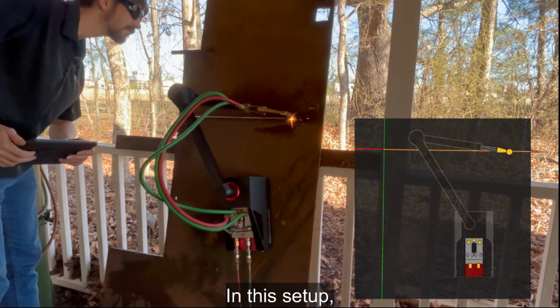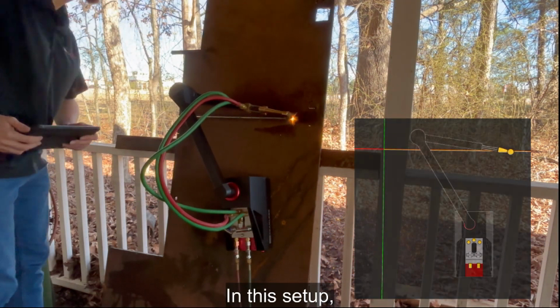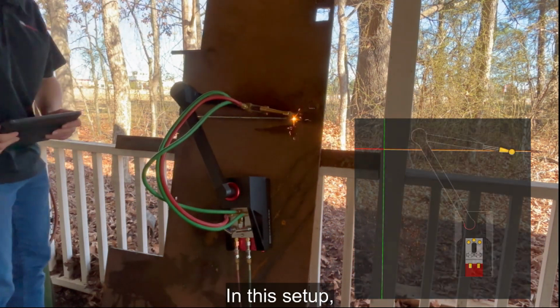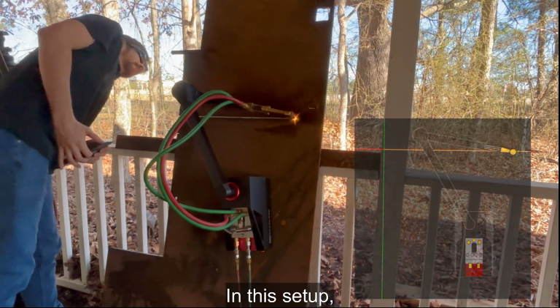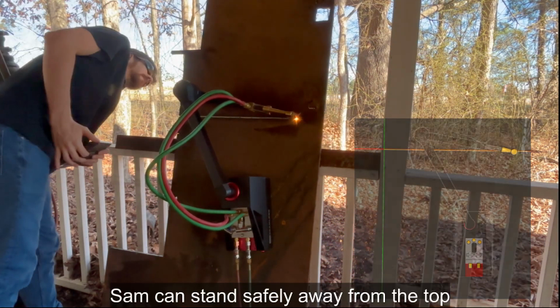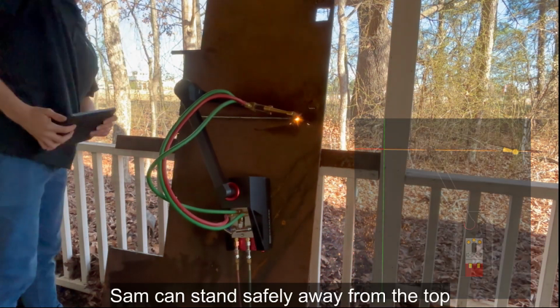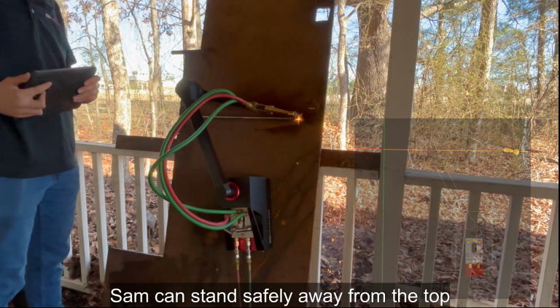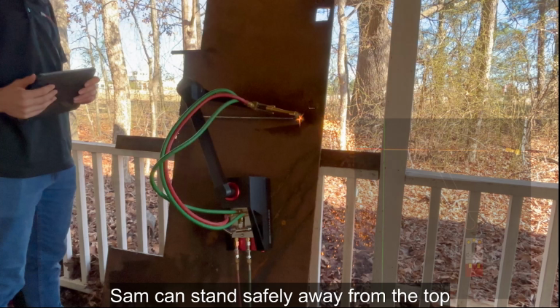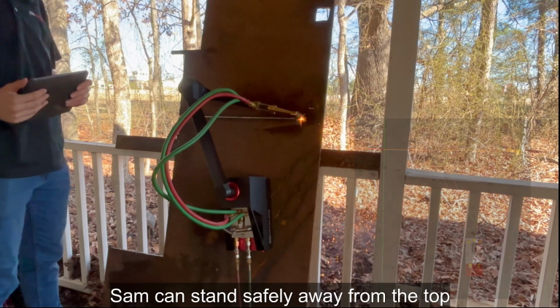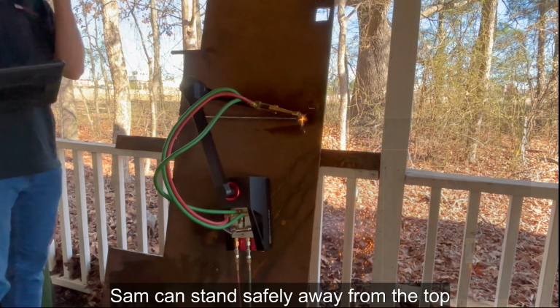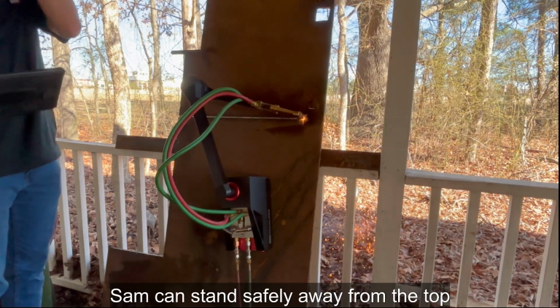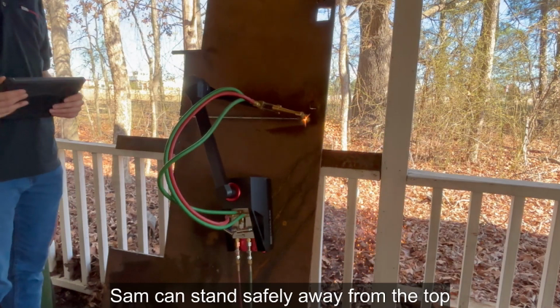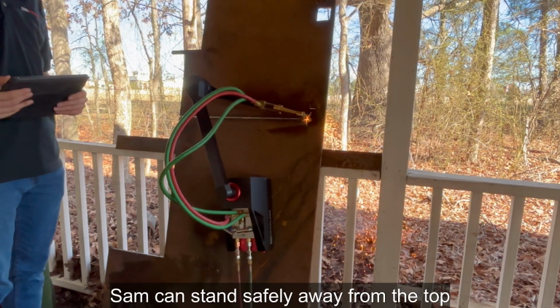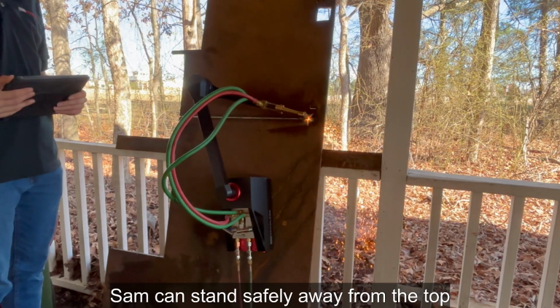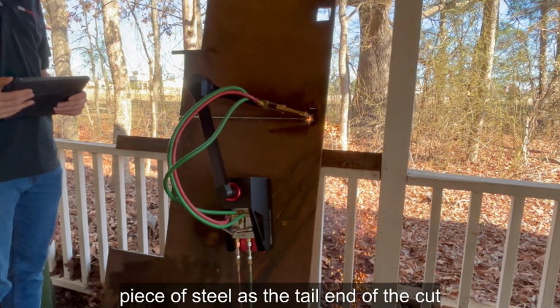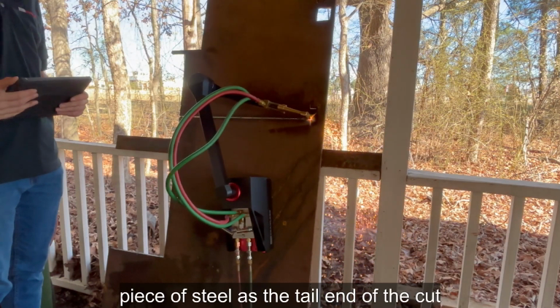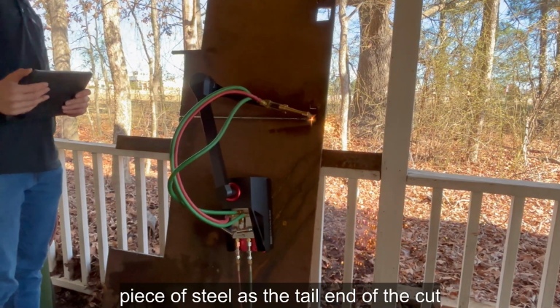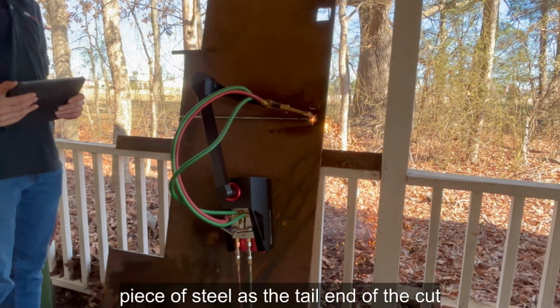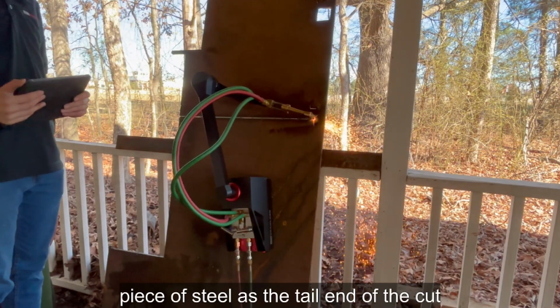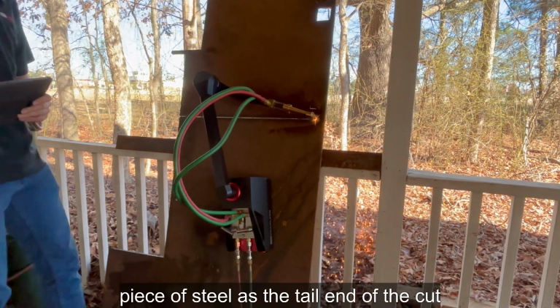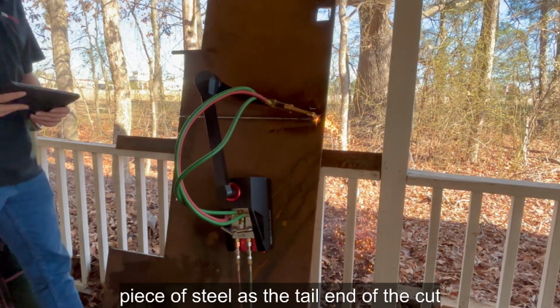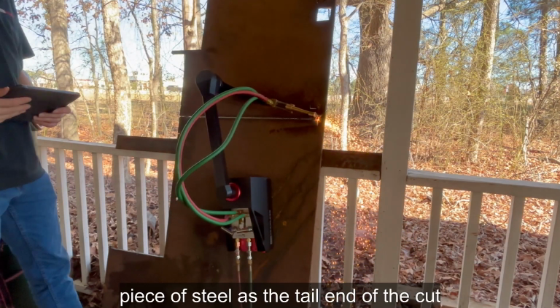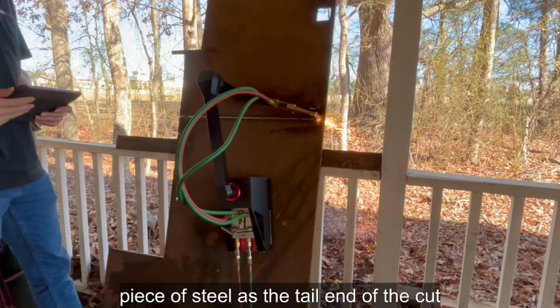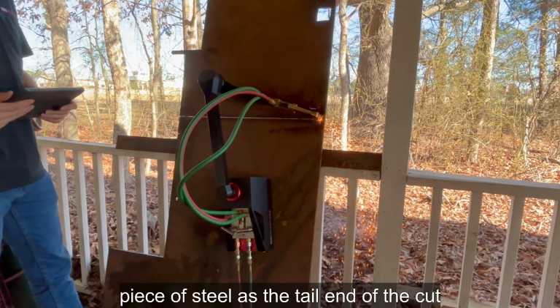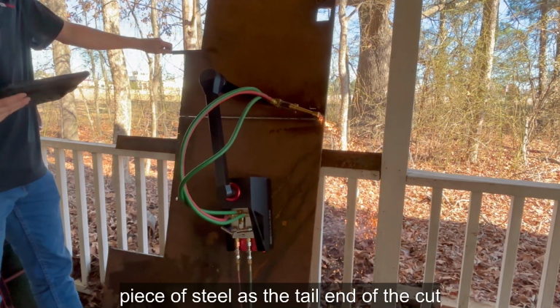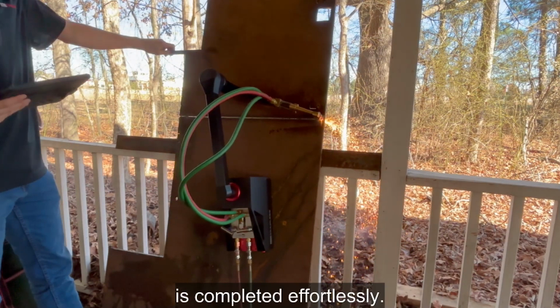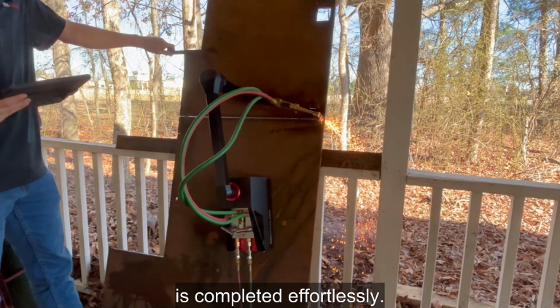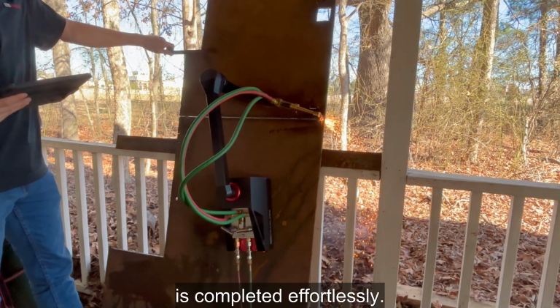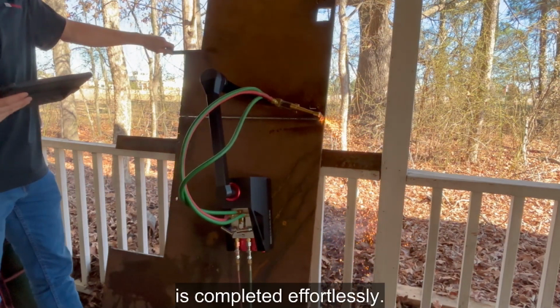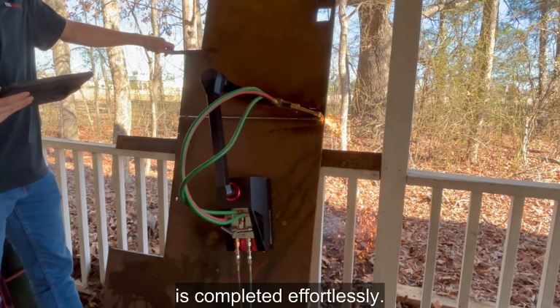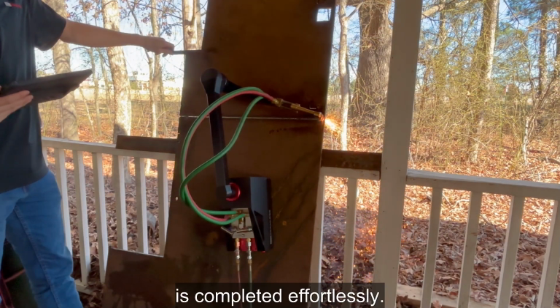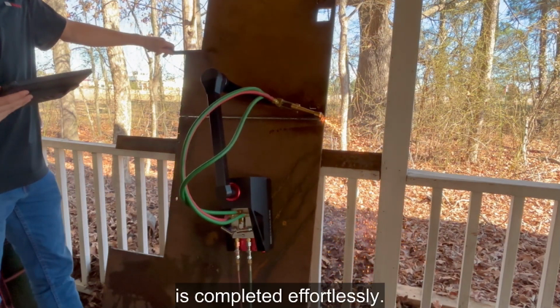In this setup, Sam can stand safely away from the top piece of steel as the tail end of the cut is completed effortlessly.